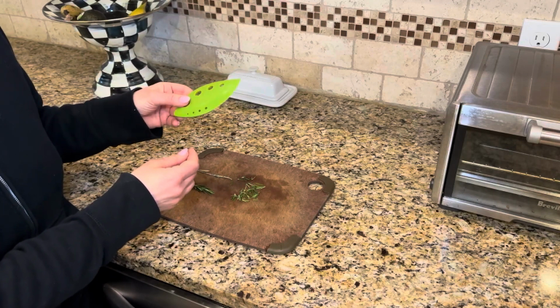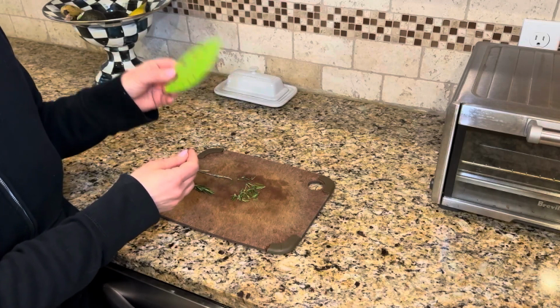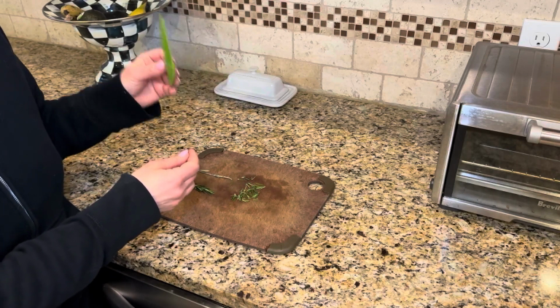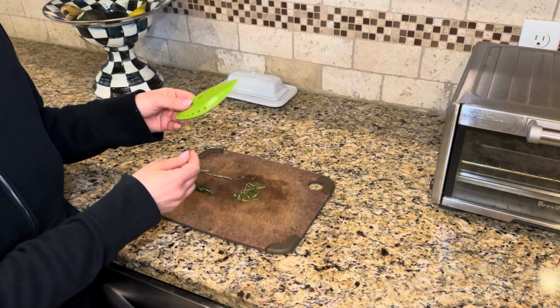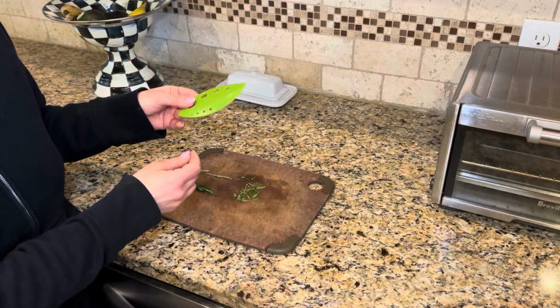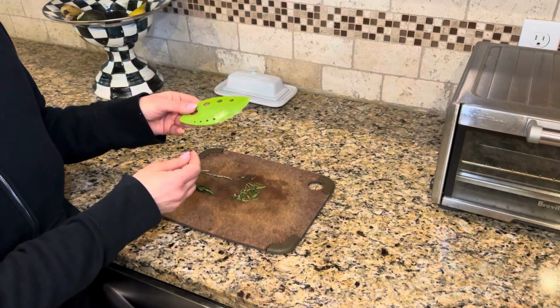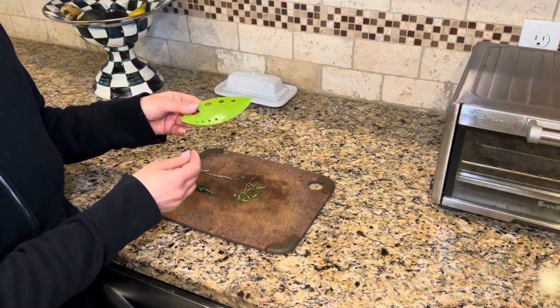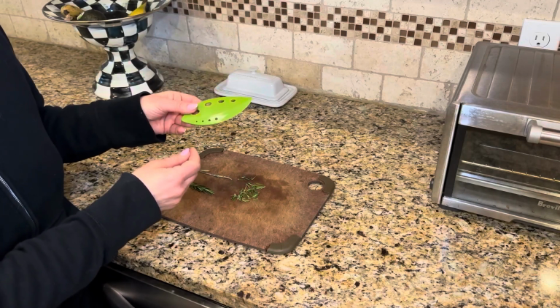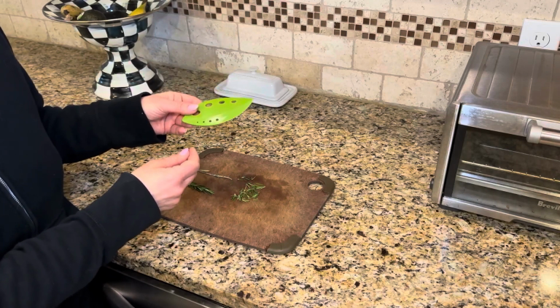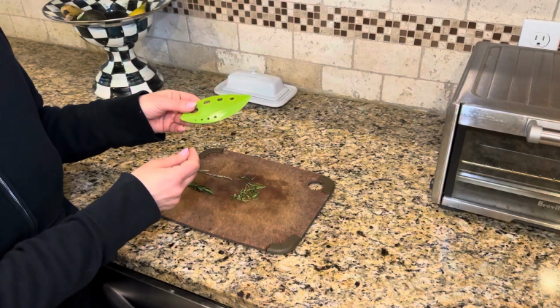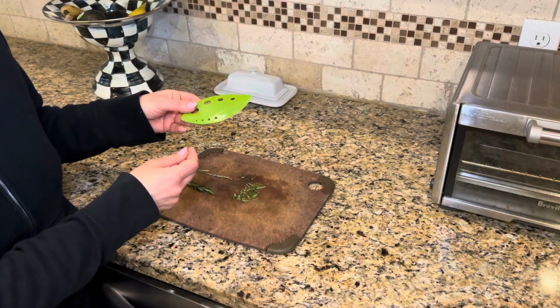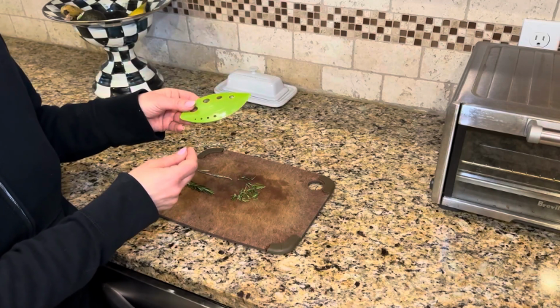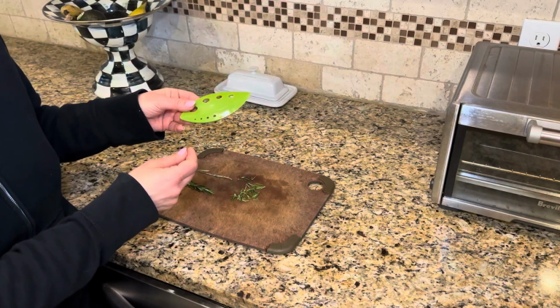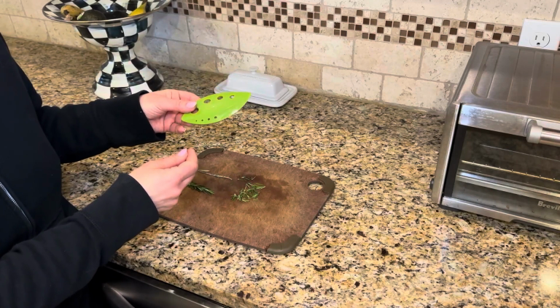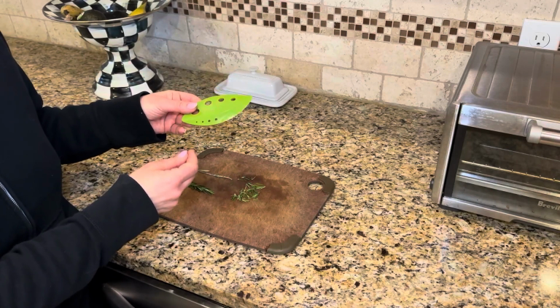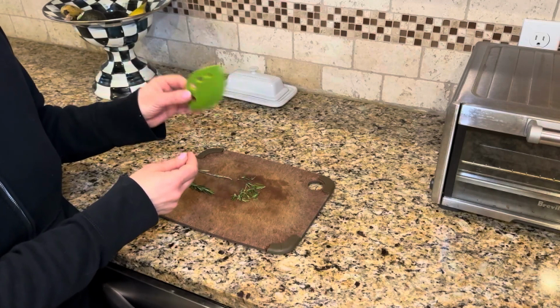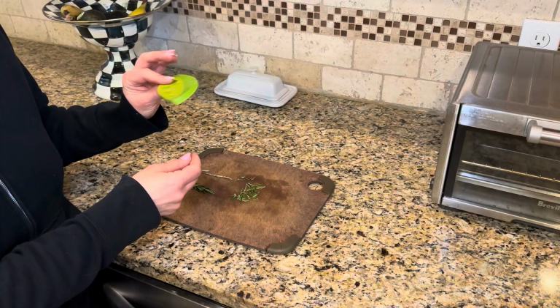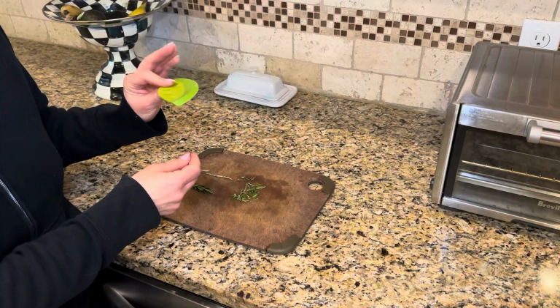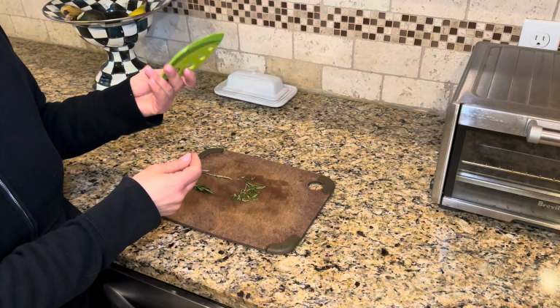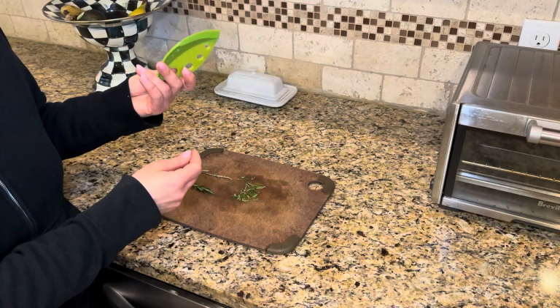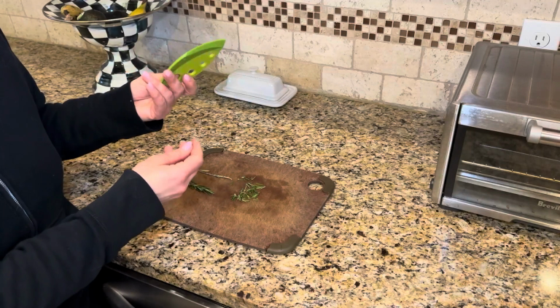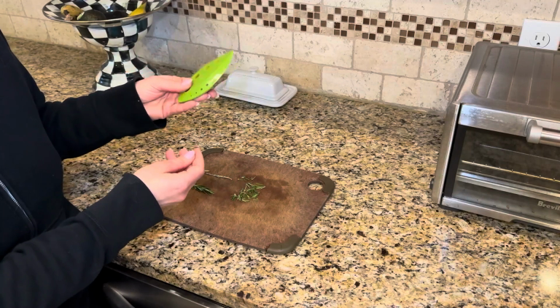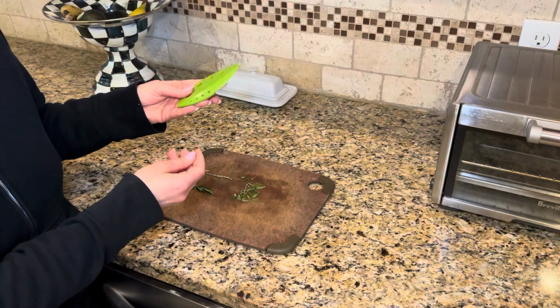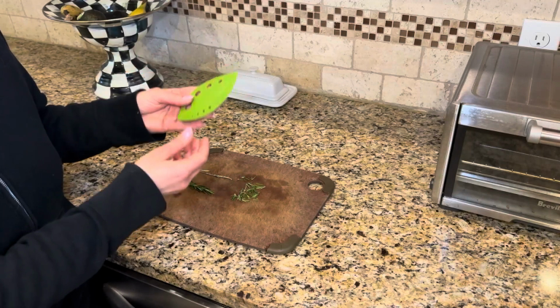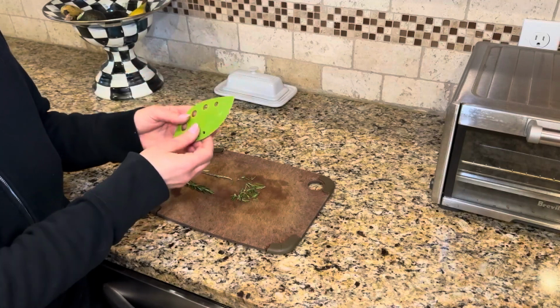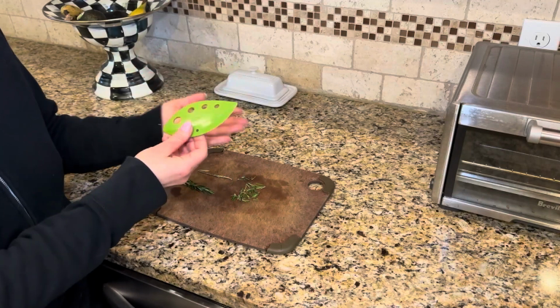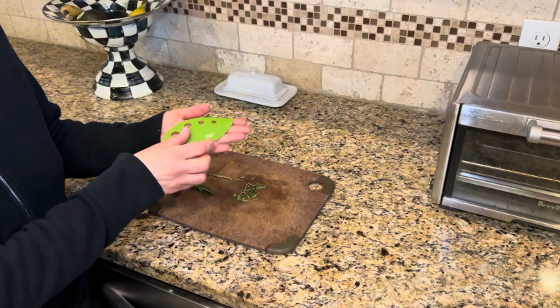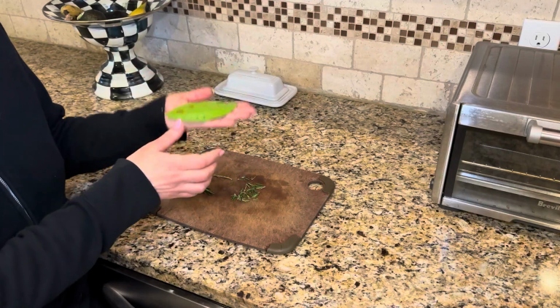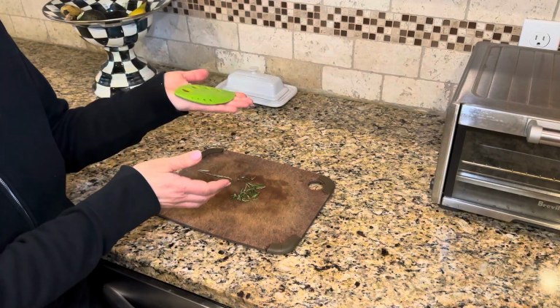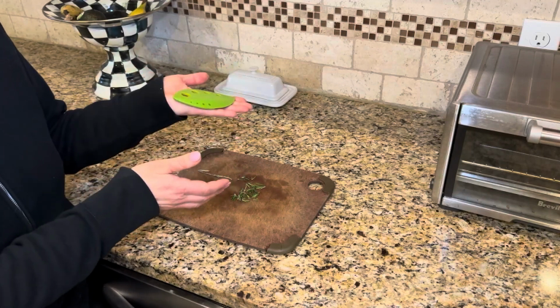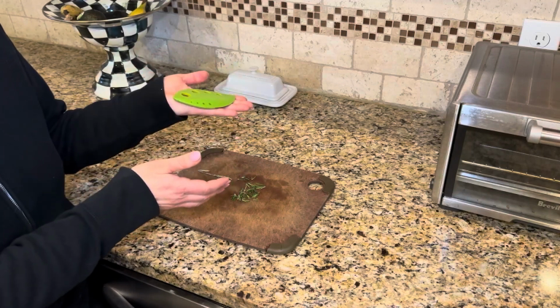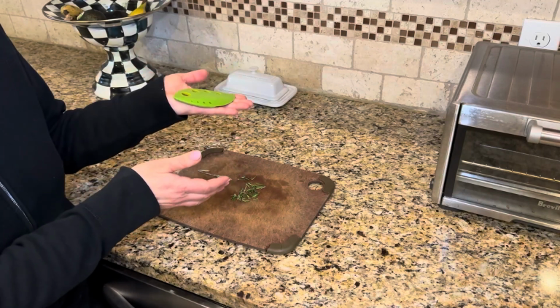It's dishwasher safe on the top rack, and as you can see, it's pretty small and you can store it easily.